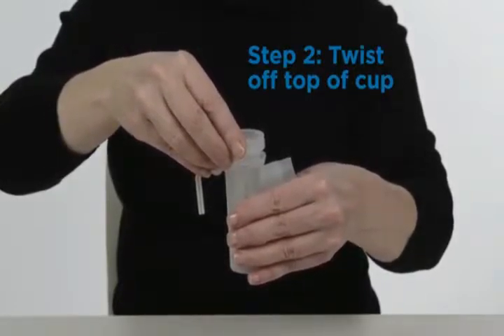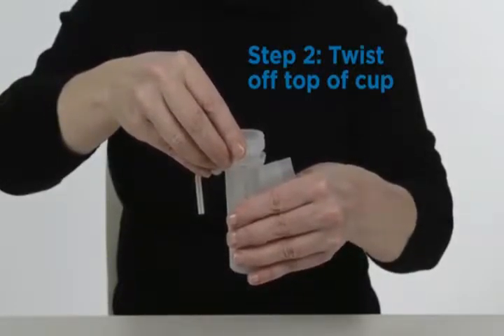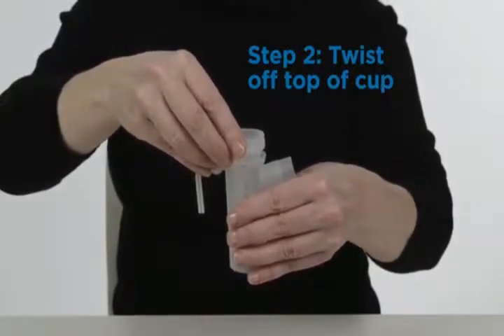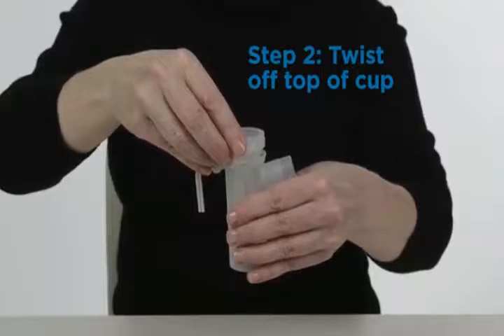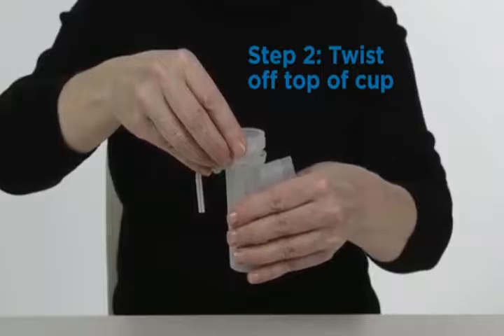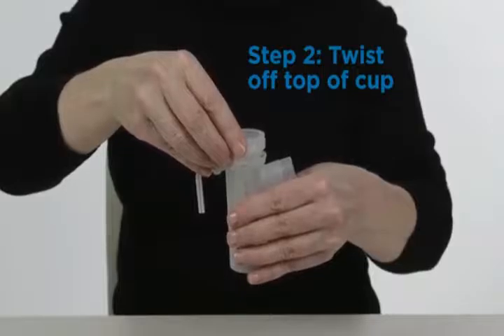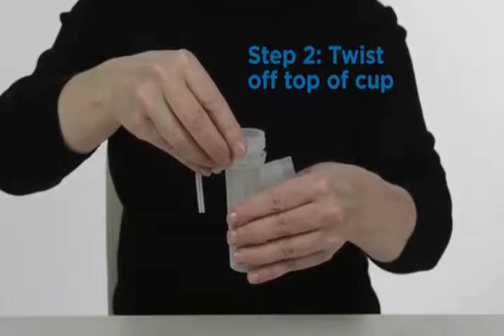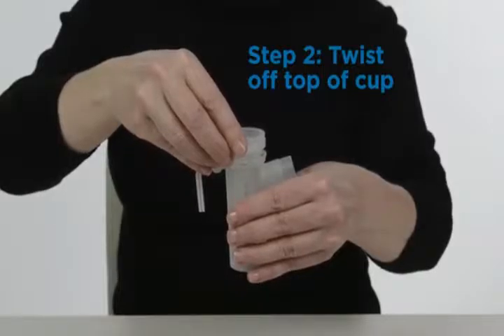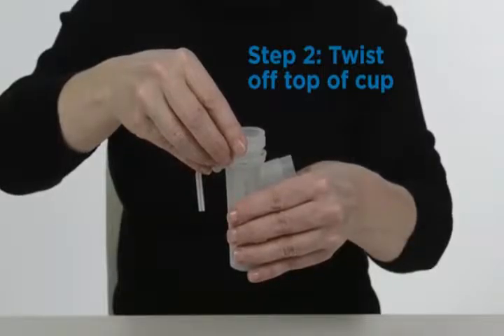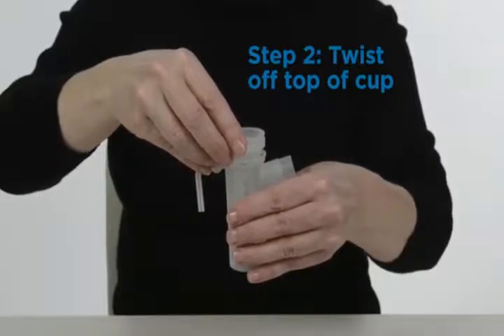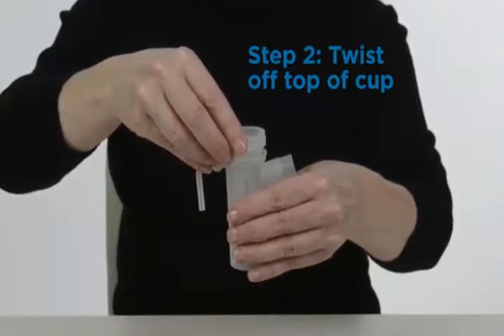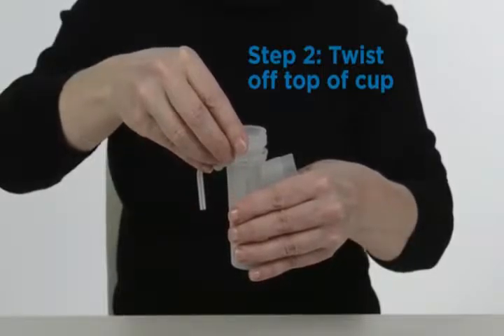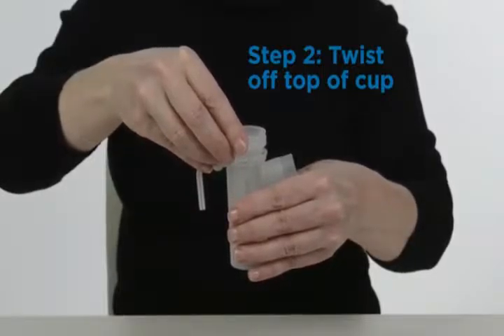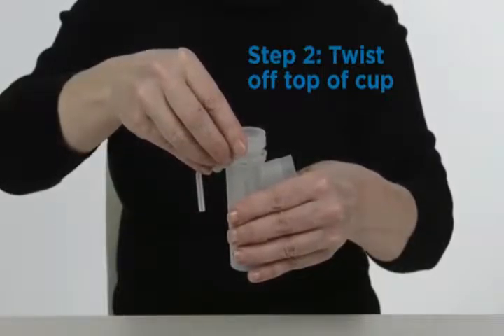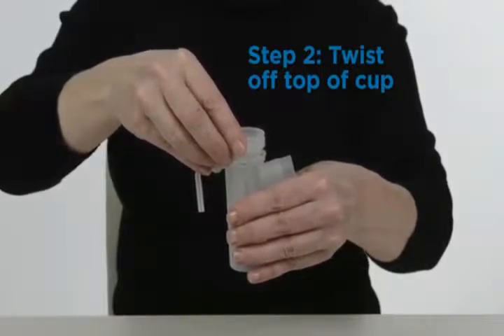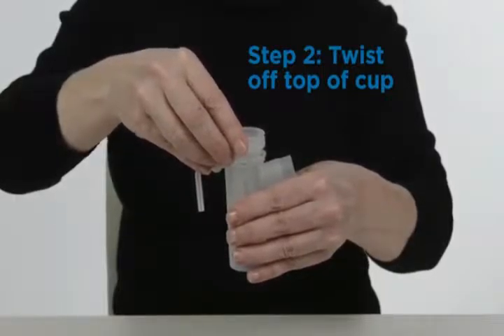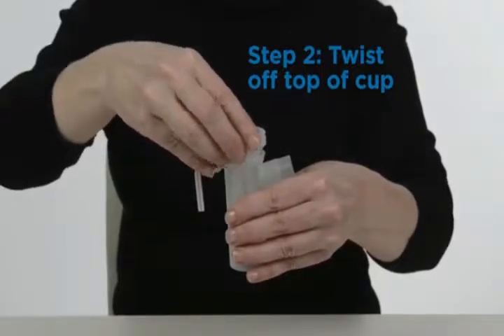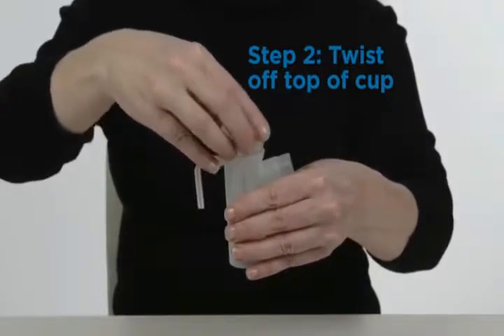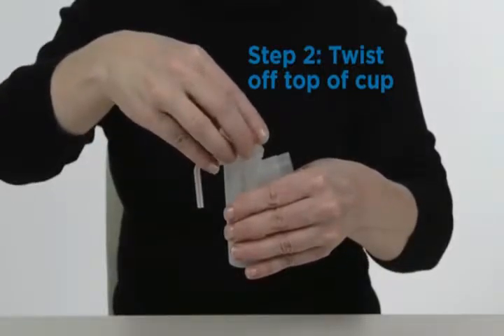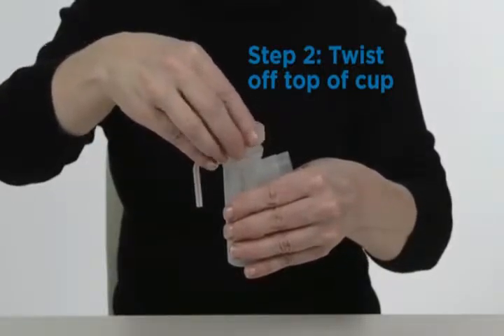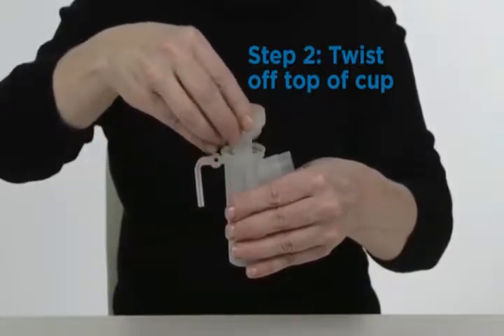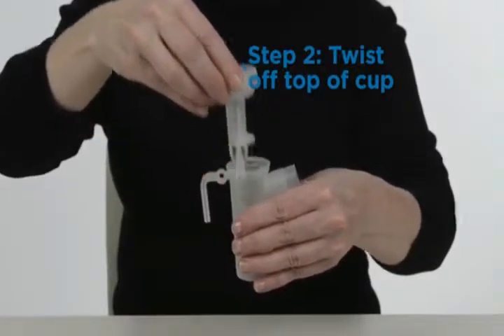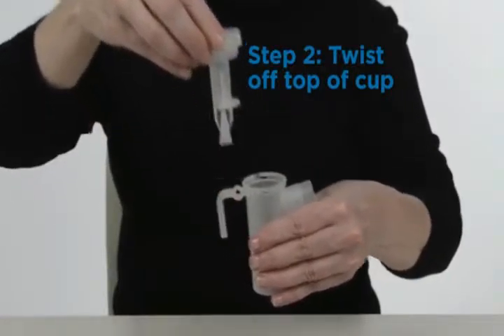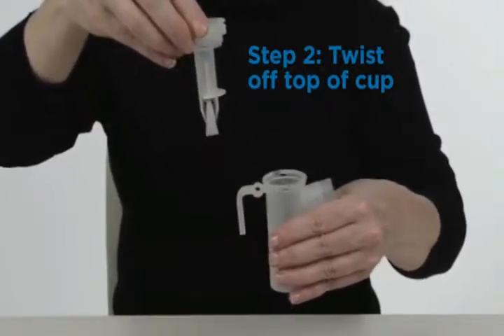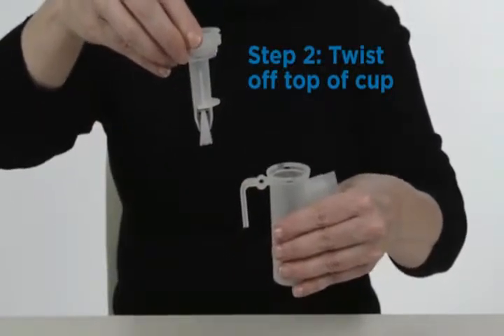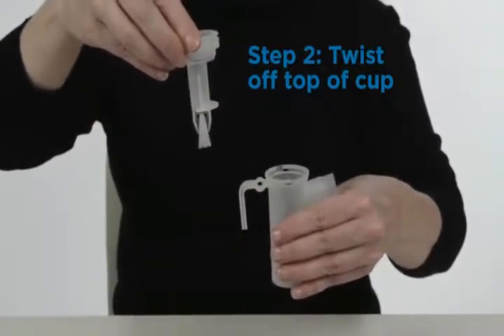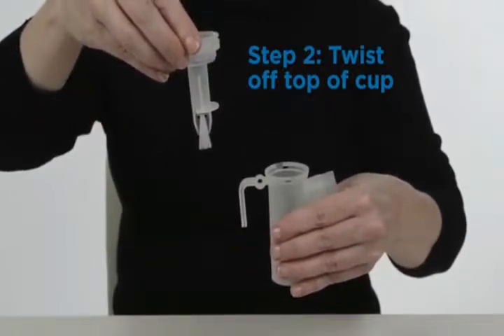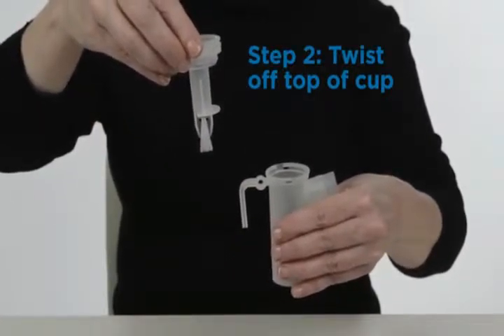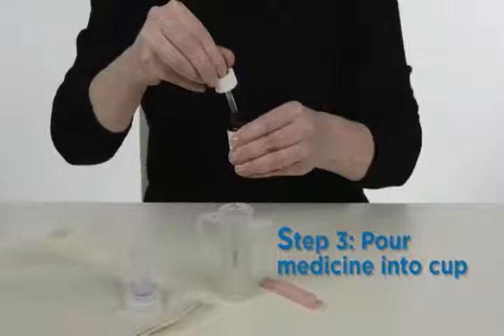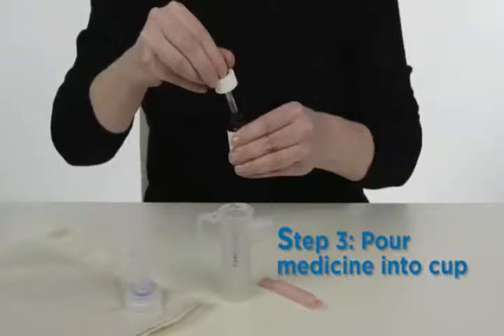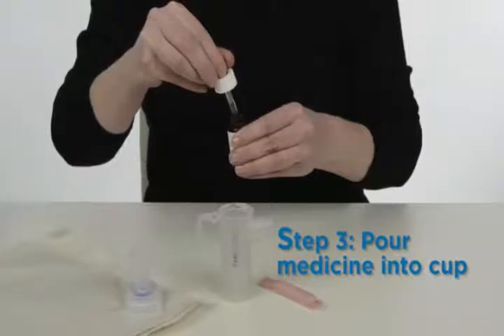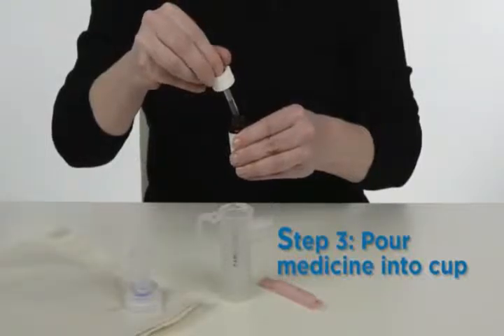Wash your hands thoroughly with soap and water before use. Plug the compressor machine into an electrical outlet.